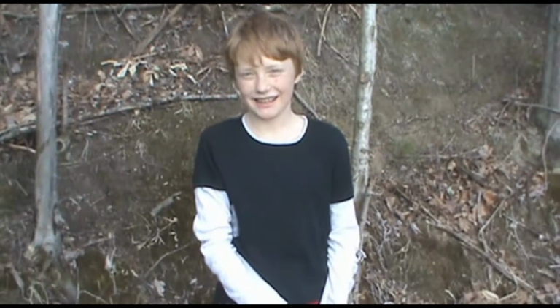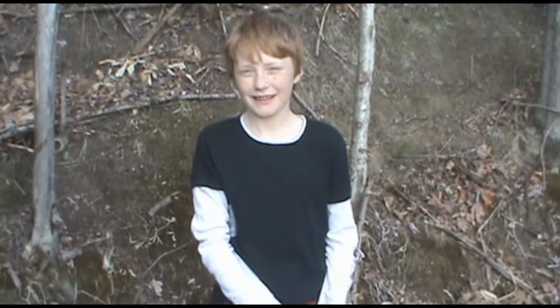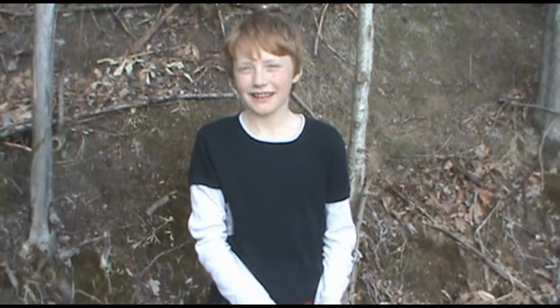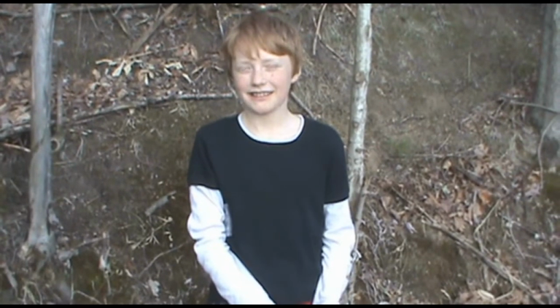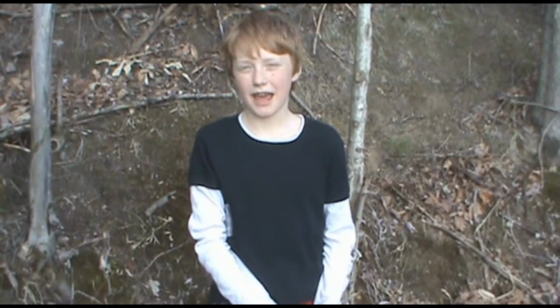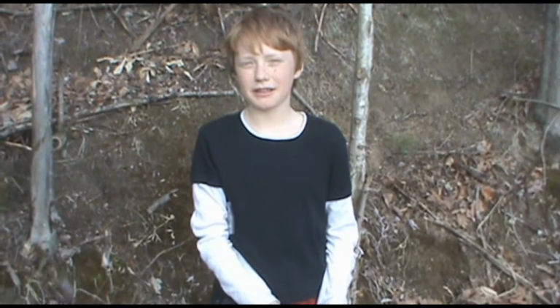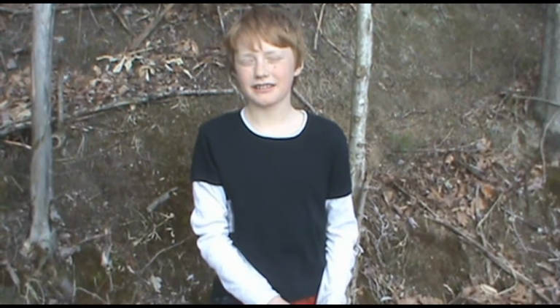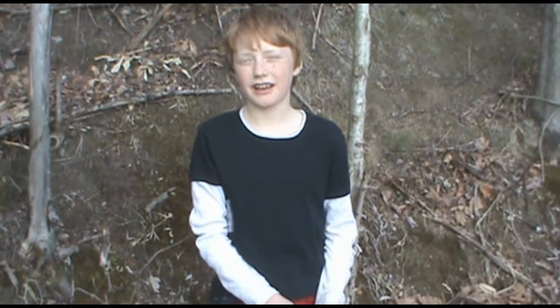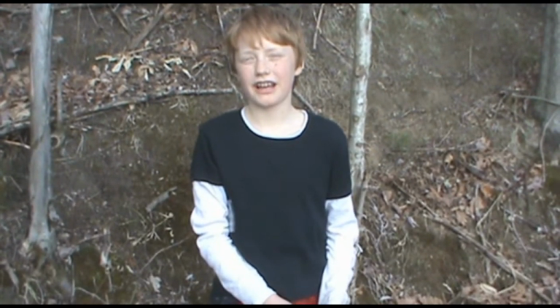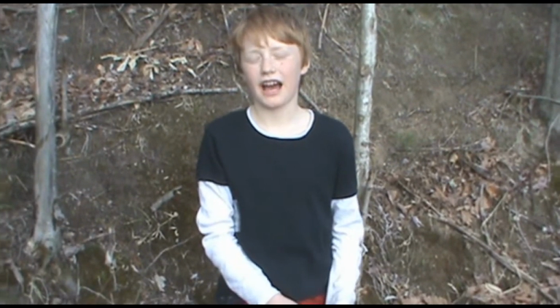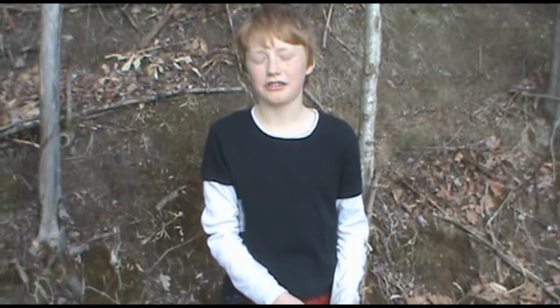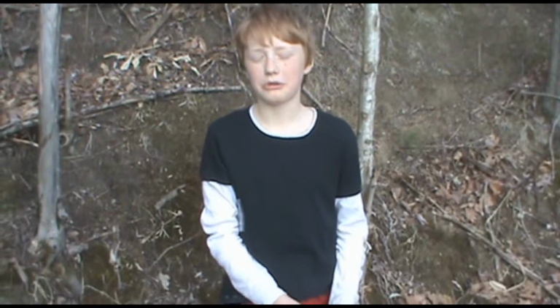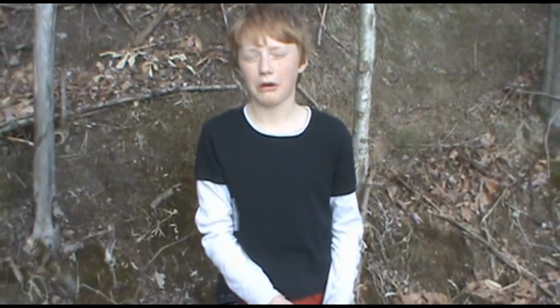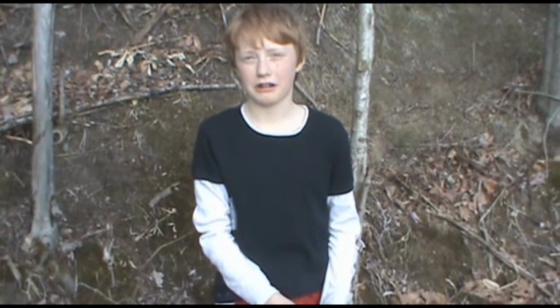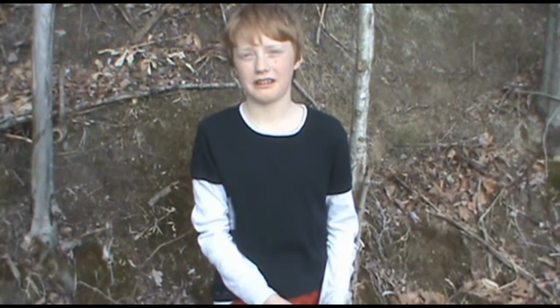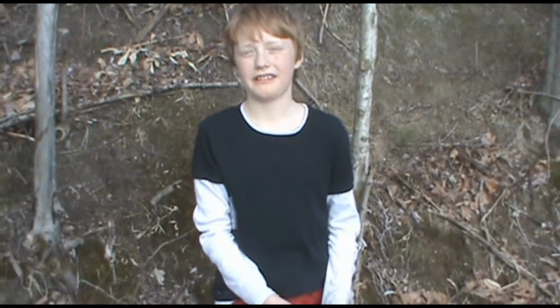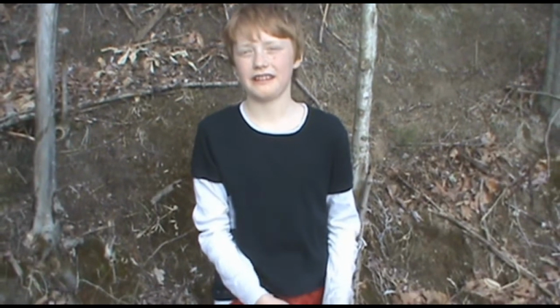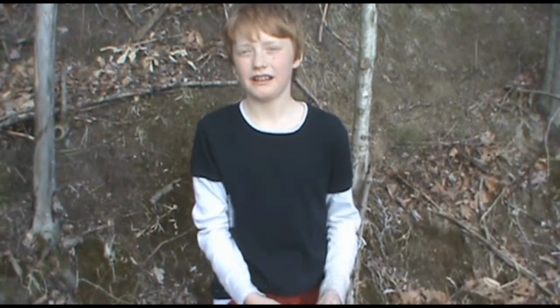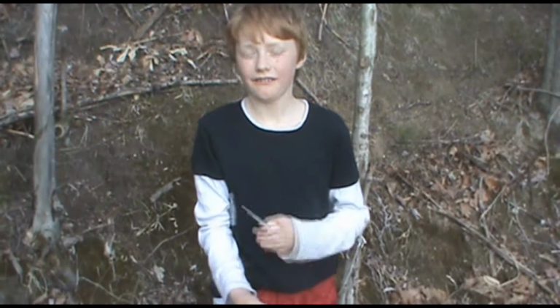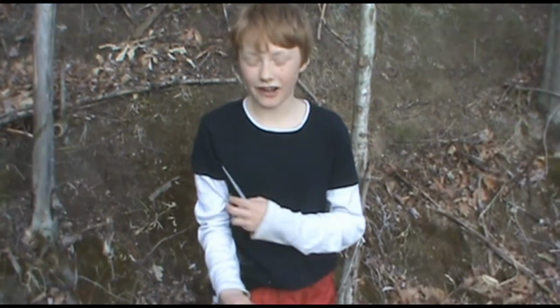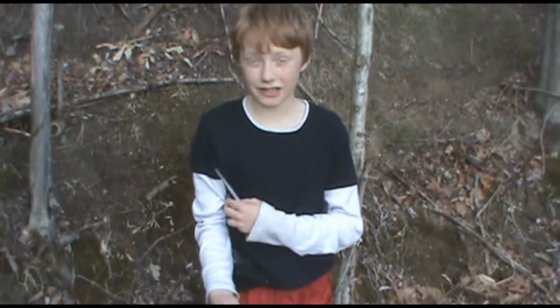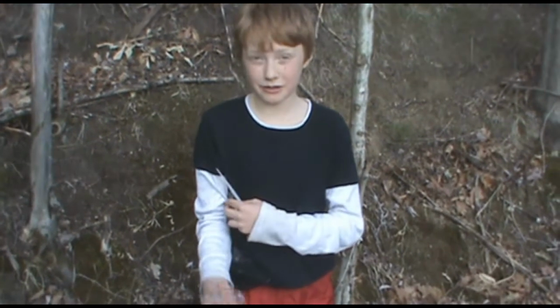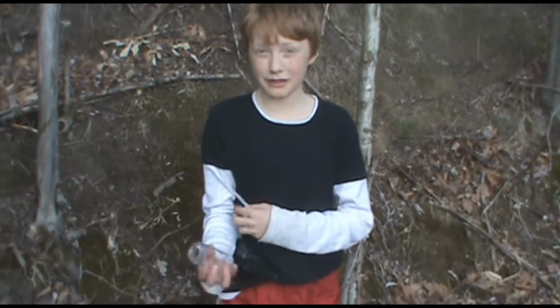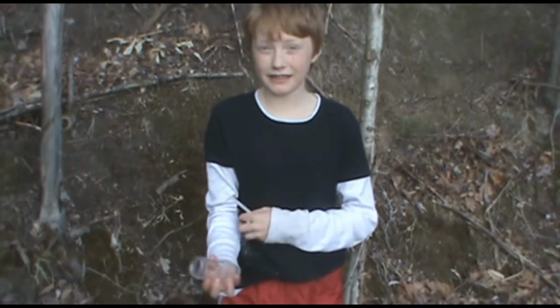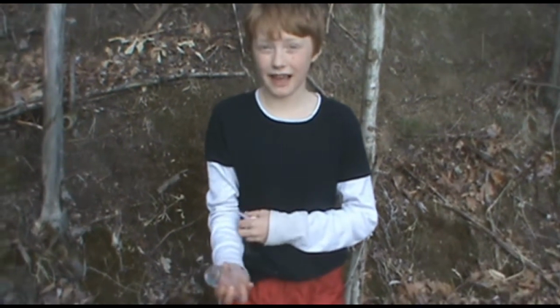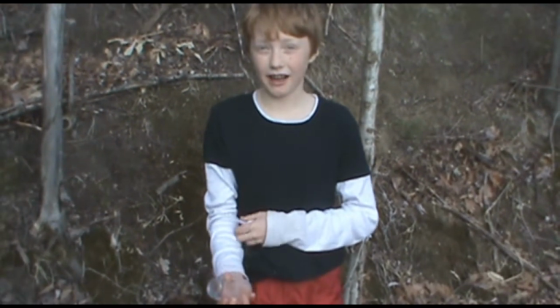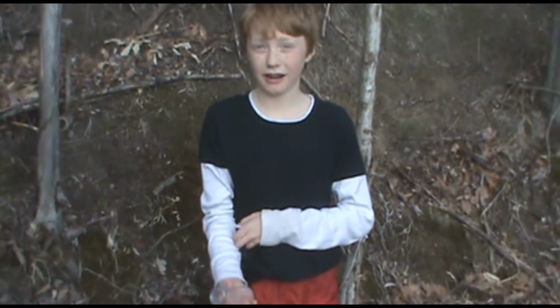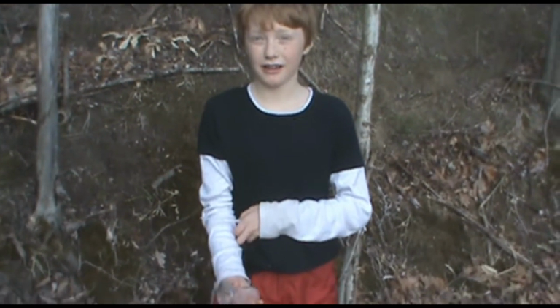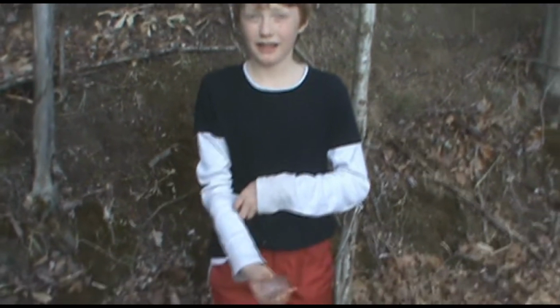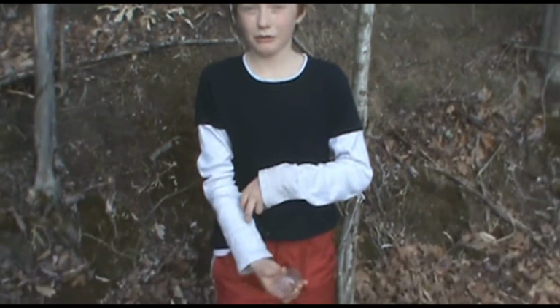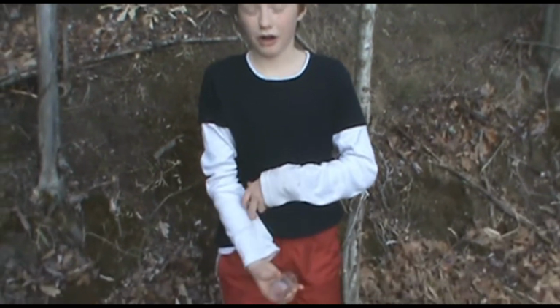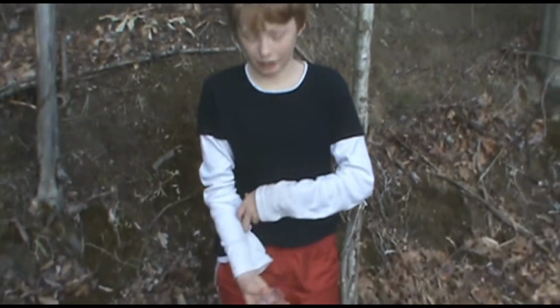Hi. Today I'm going to tell you how to do a water test. First, we need to get our water.